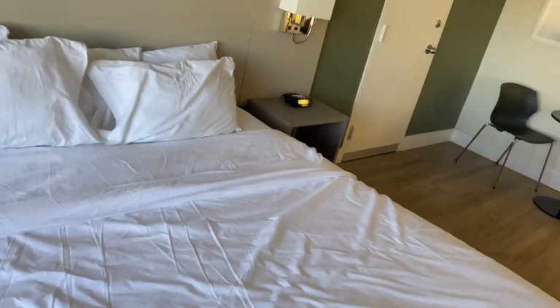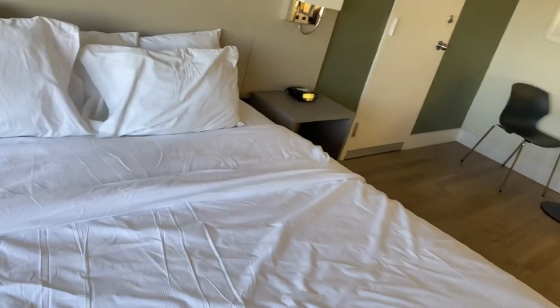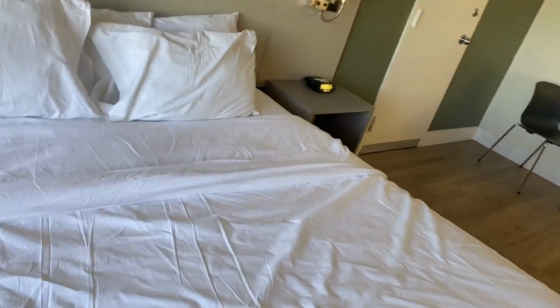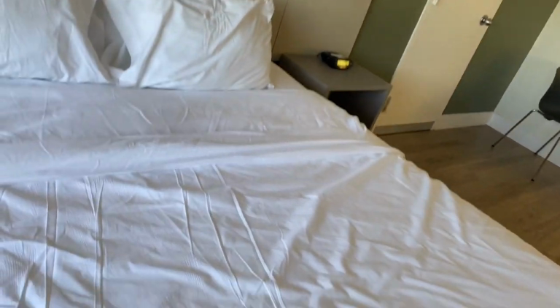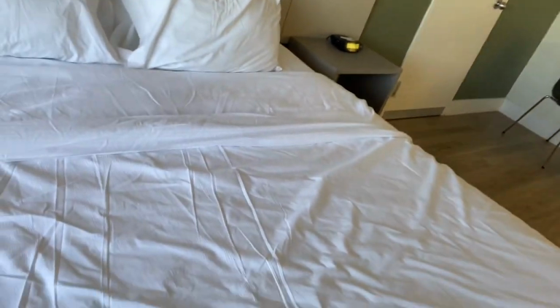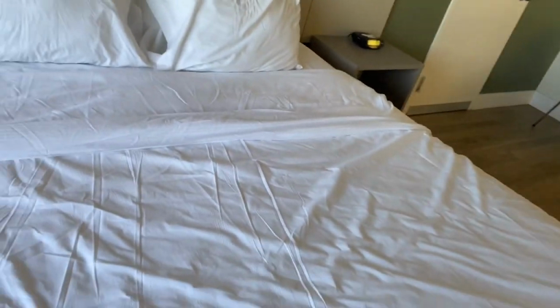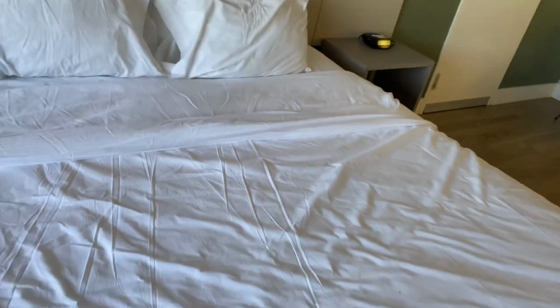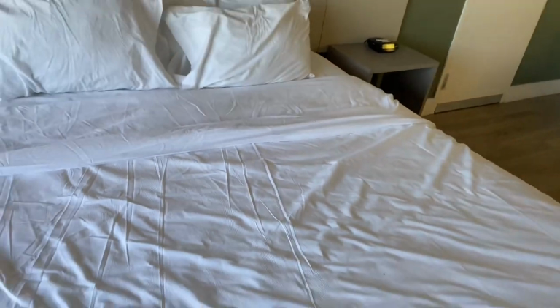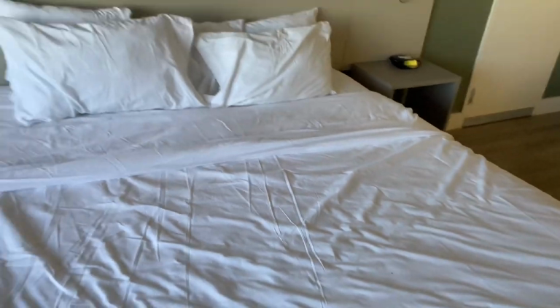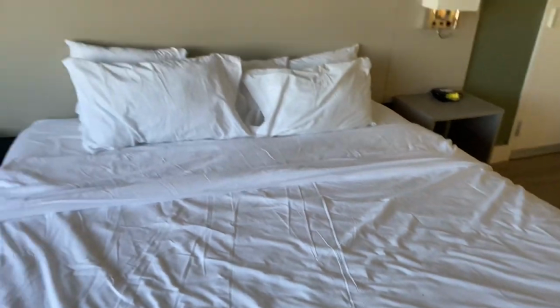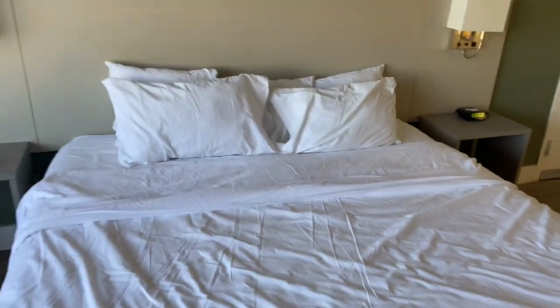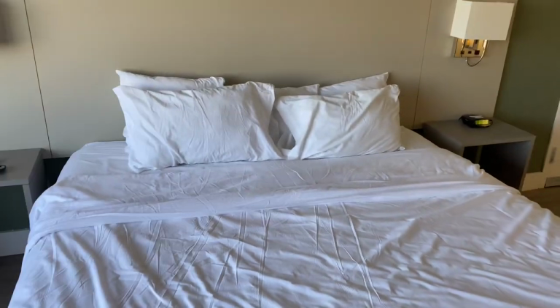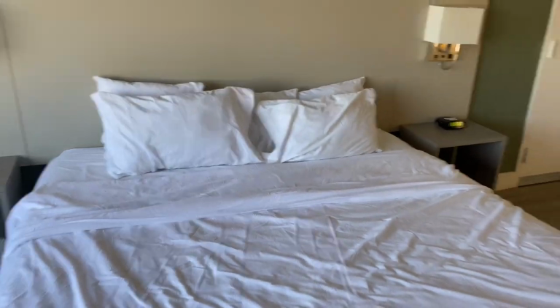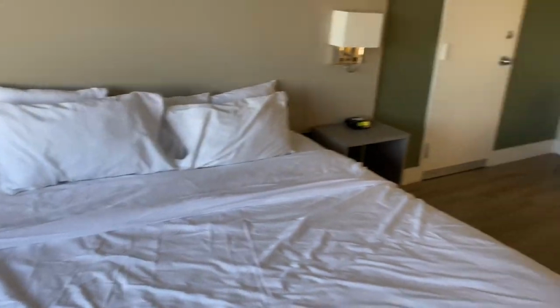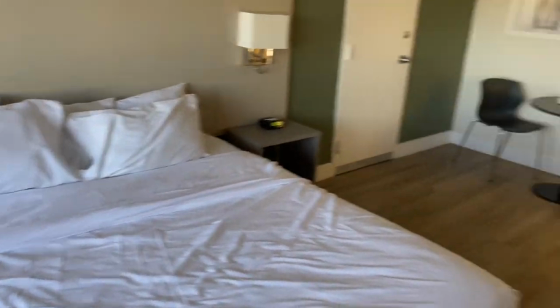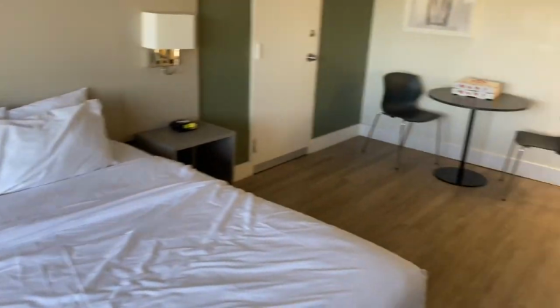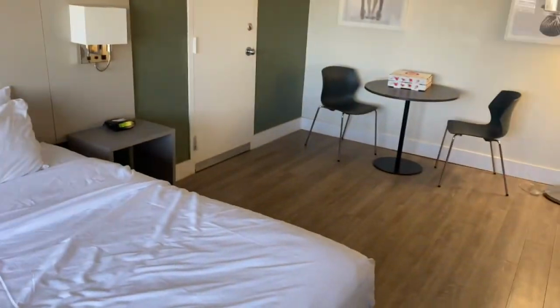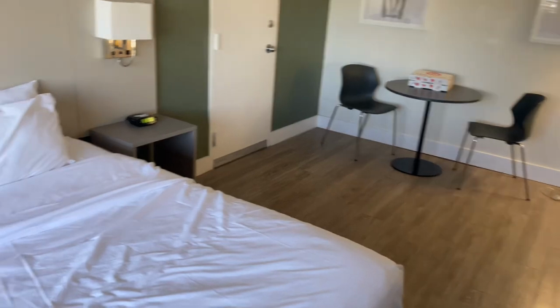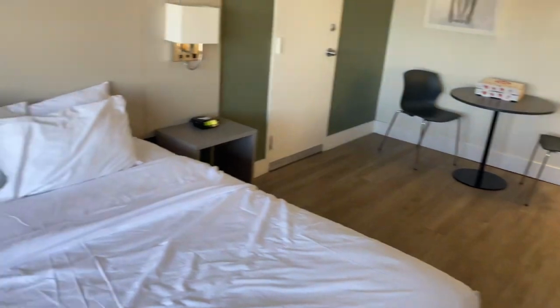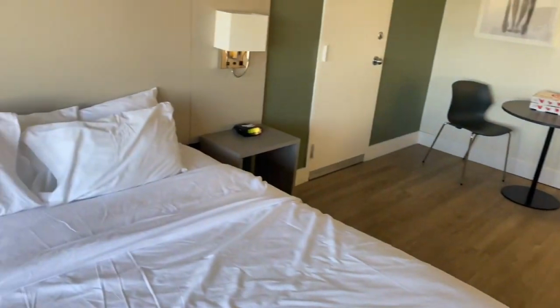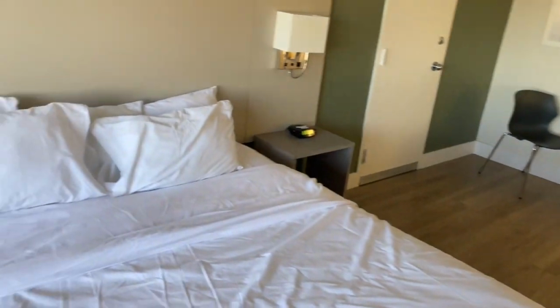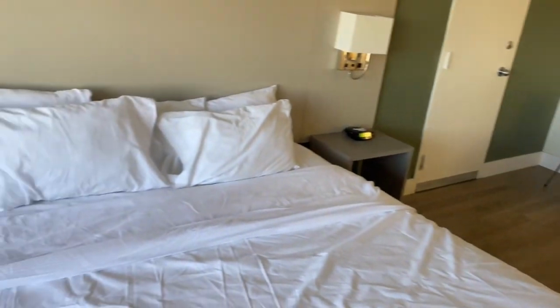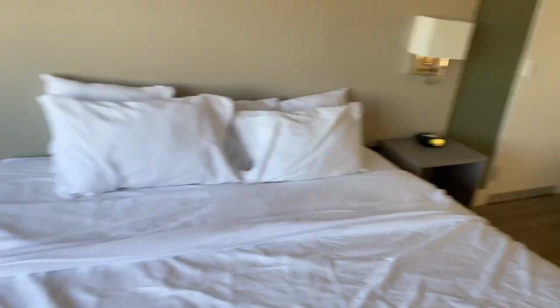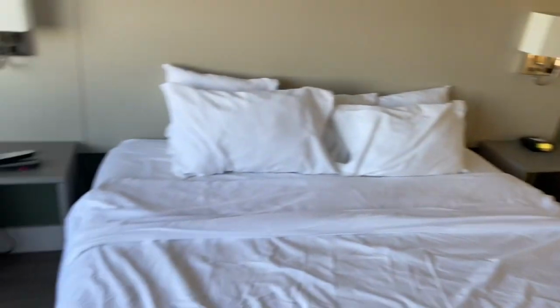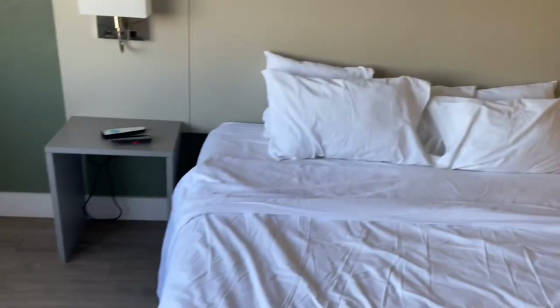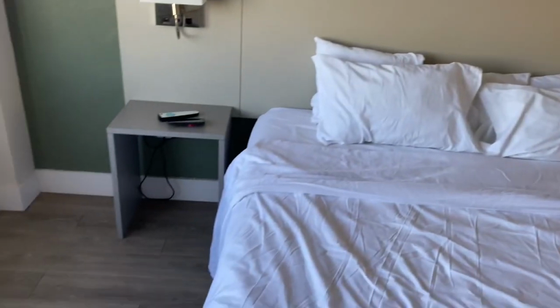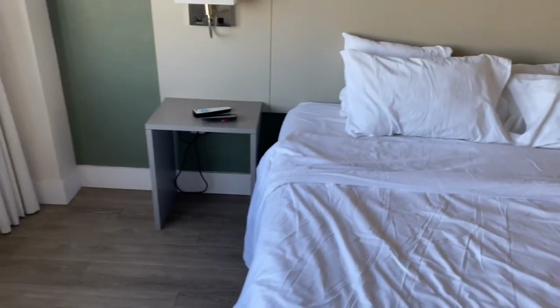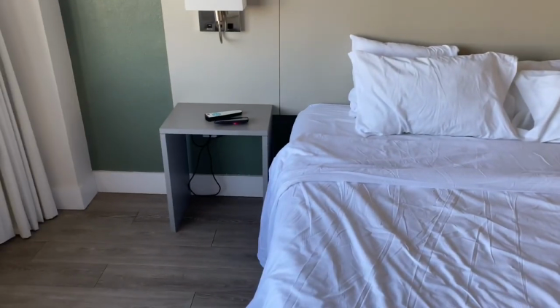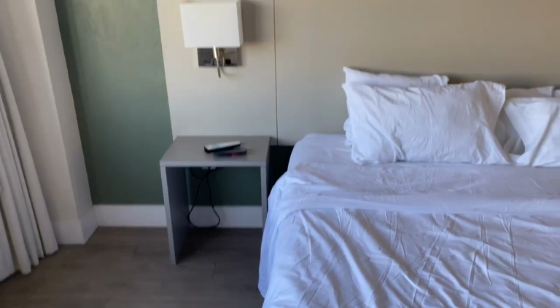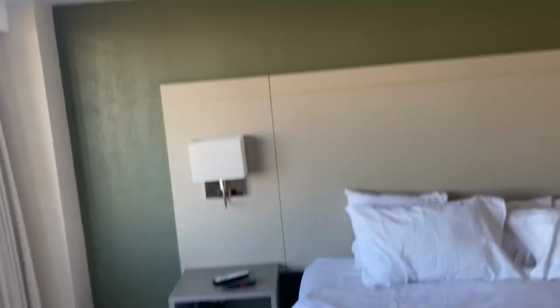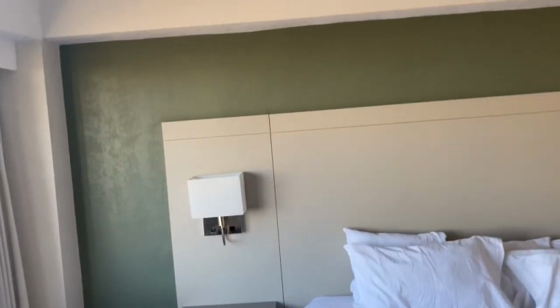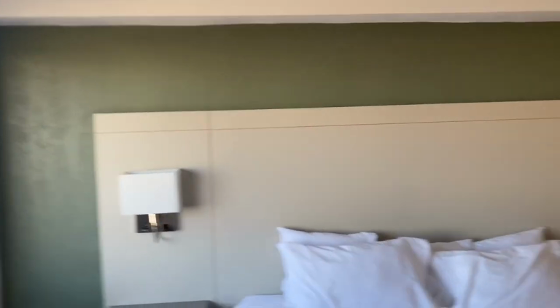The bed is good — it is soft. It was super comfy. They have nightstands there too, and there are phones.